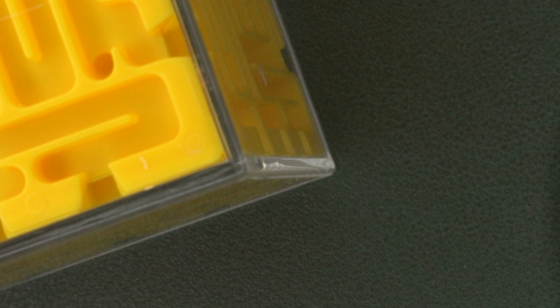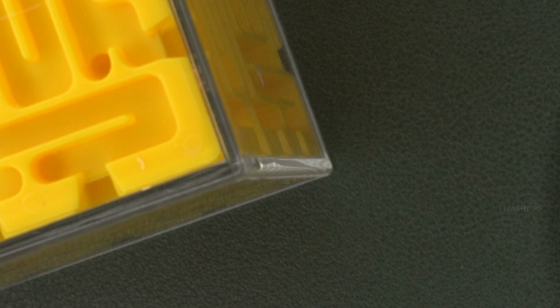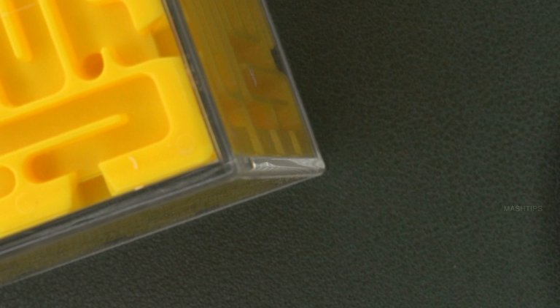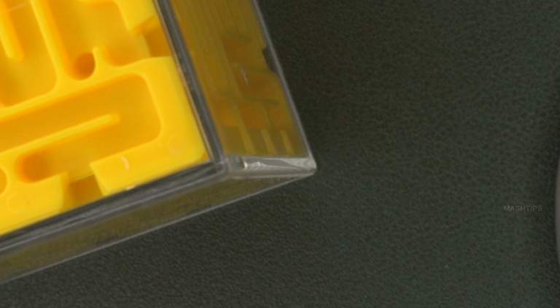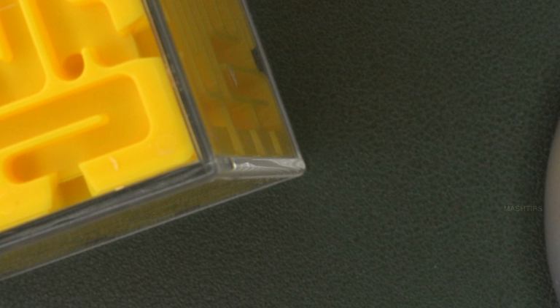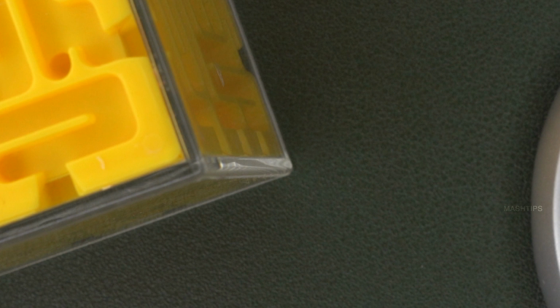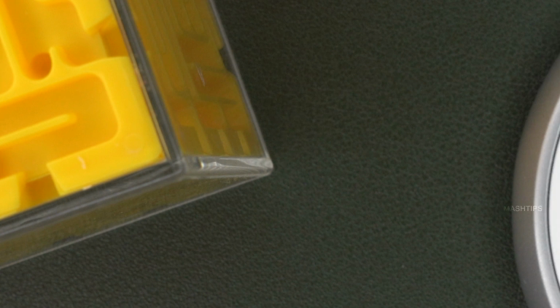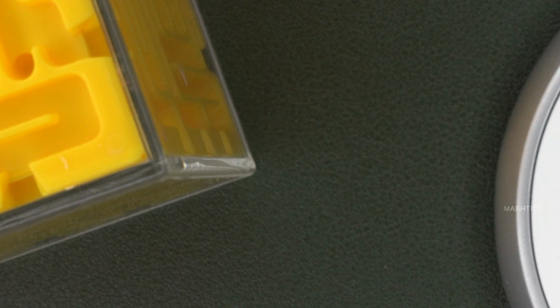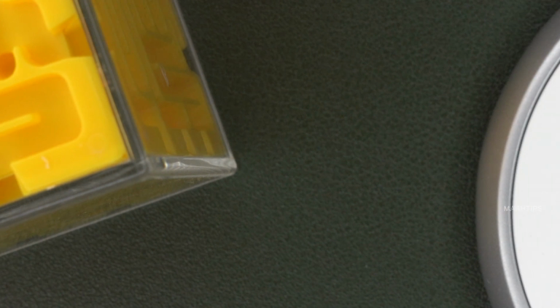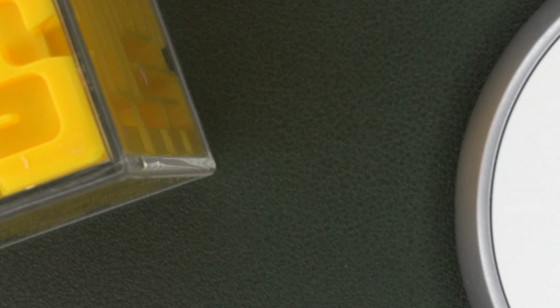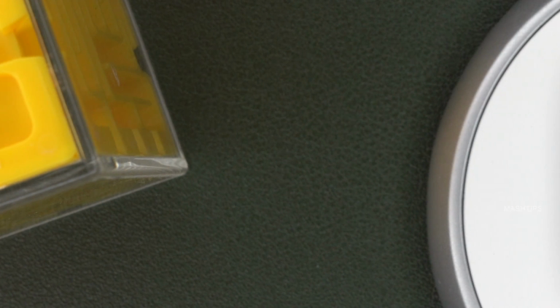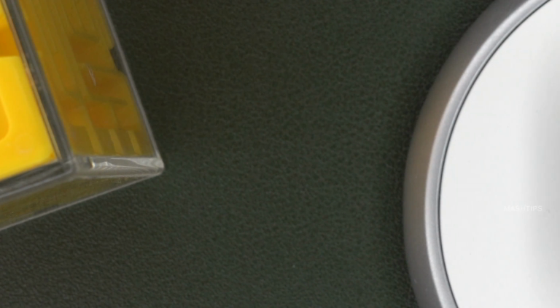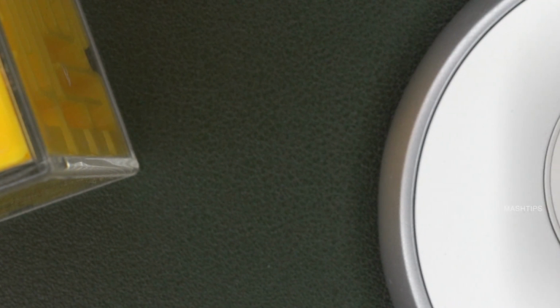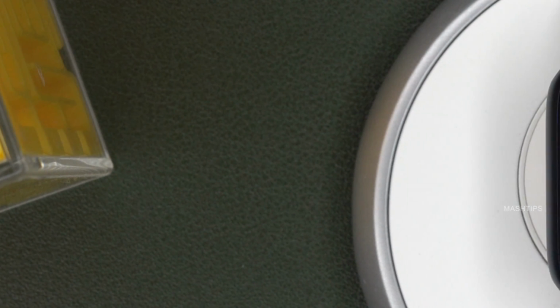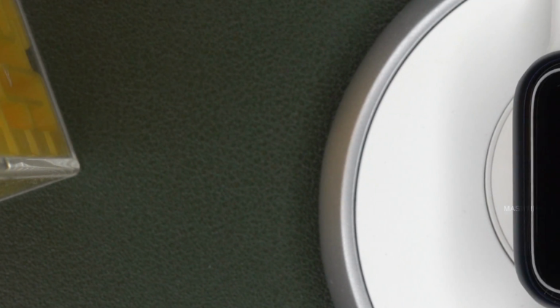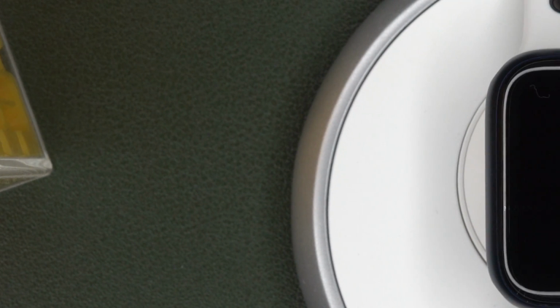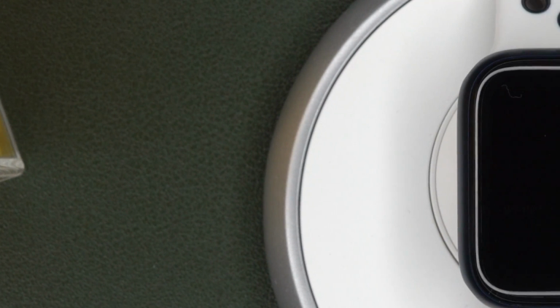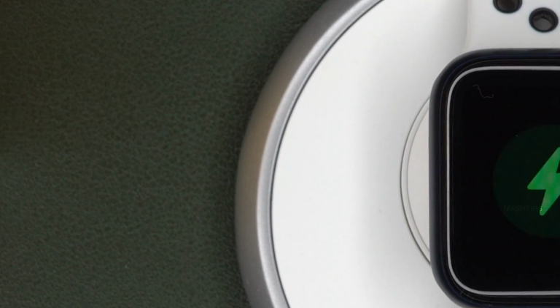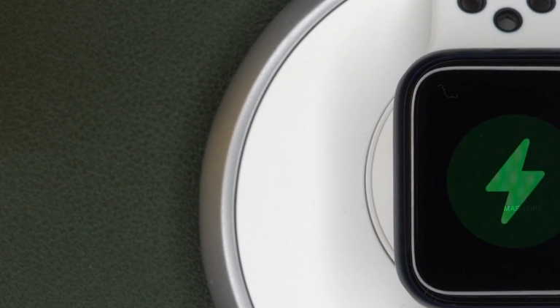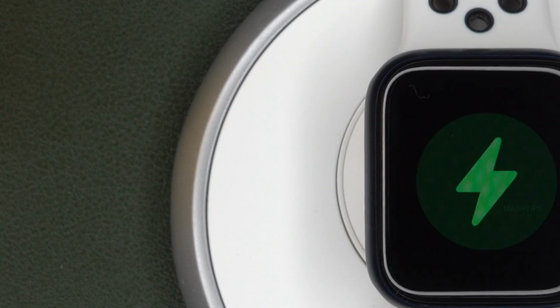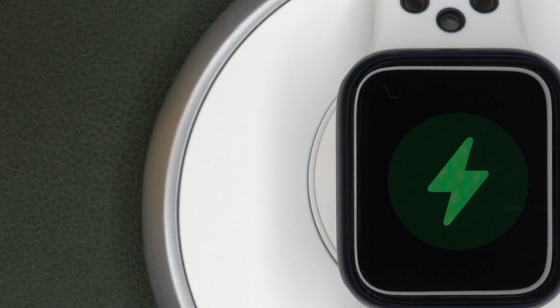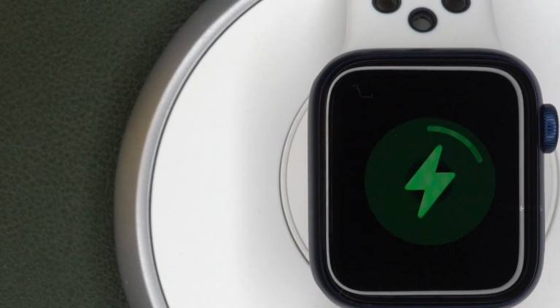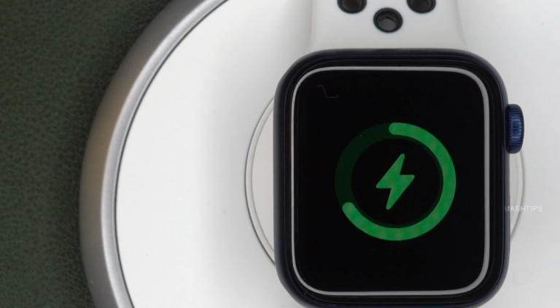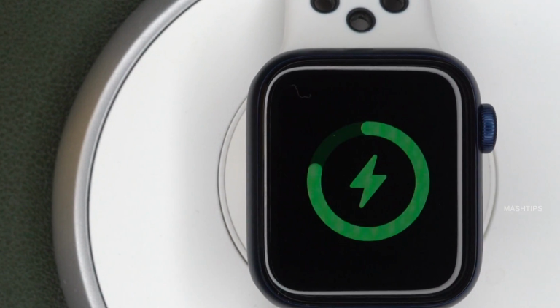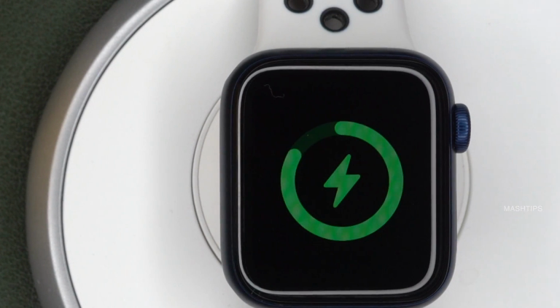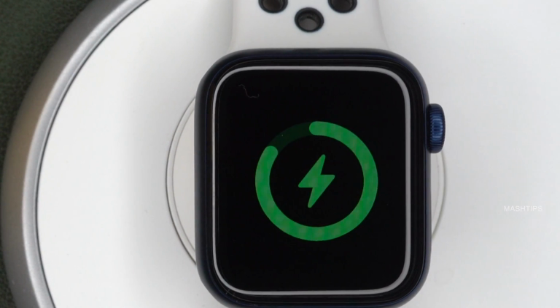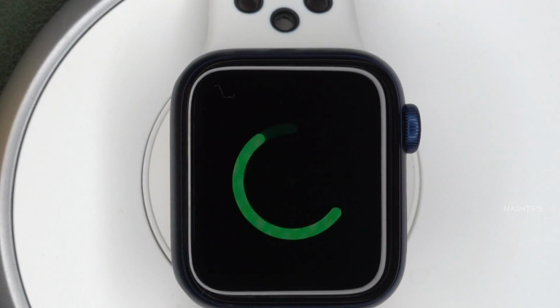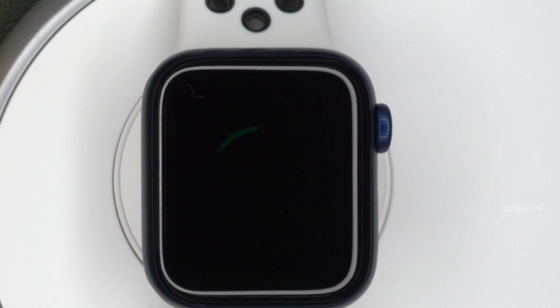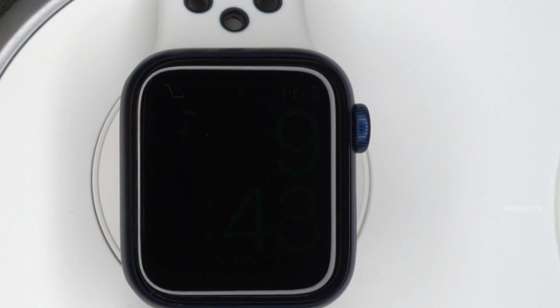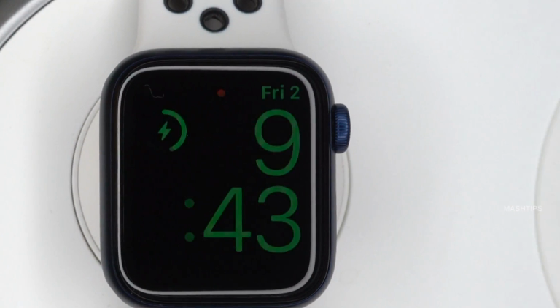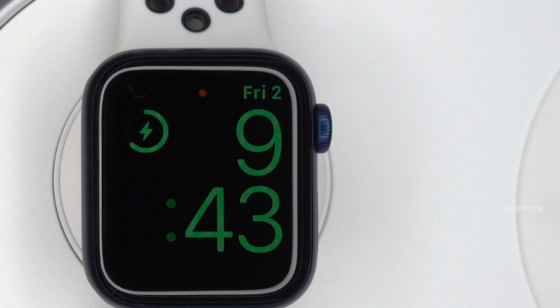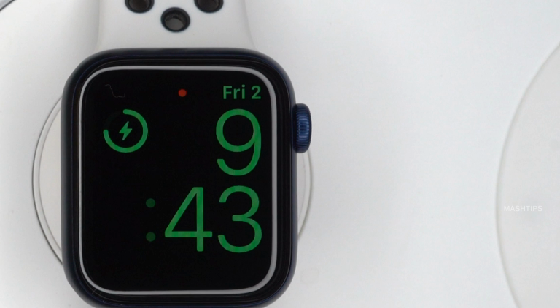Welcome back to Mashrips. Here are a few tips to help you extend the battery life of your Apple Watch.